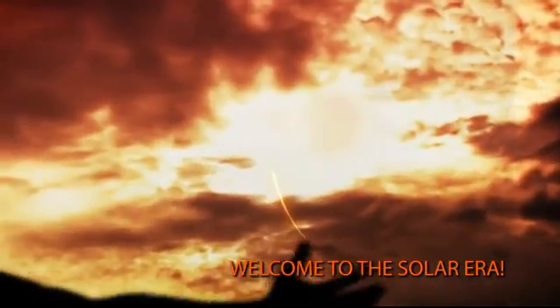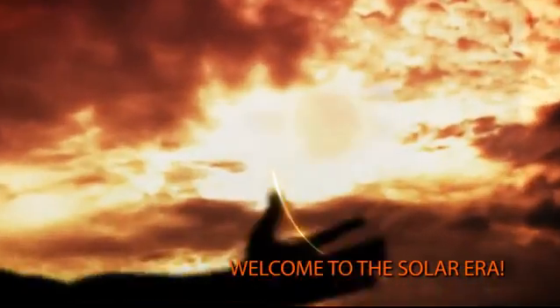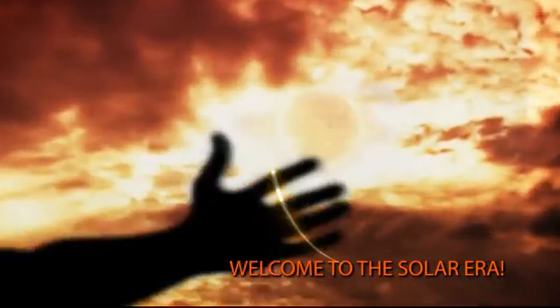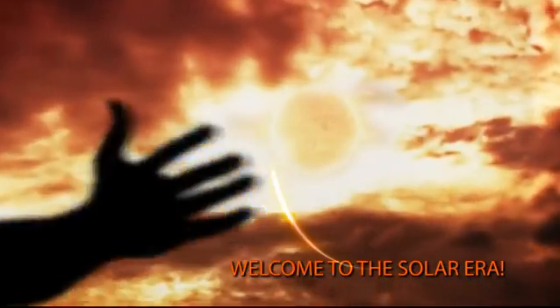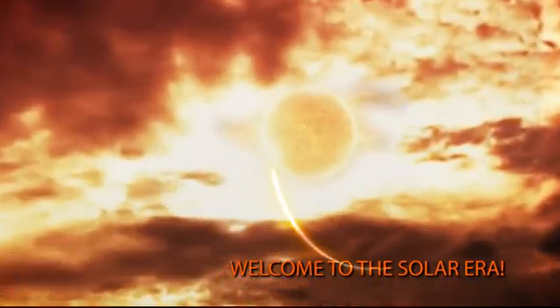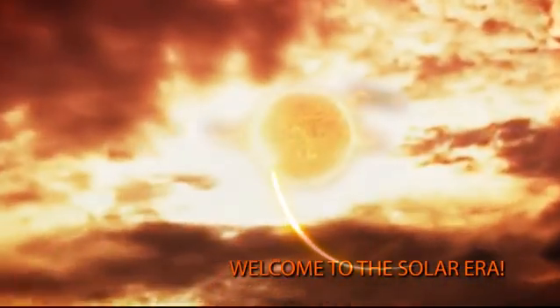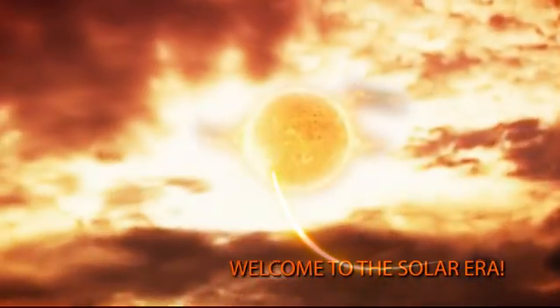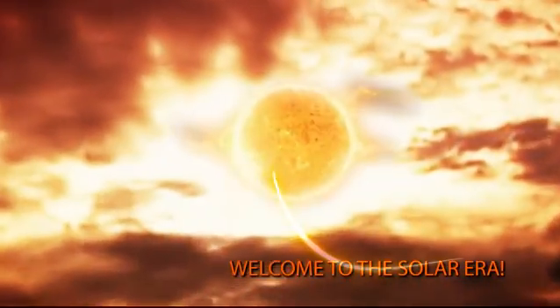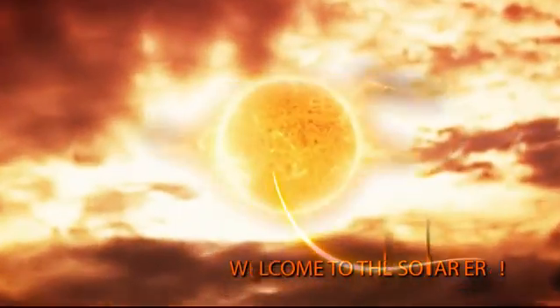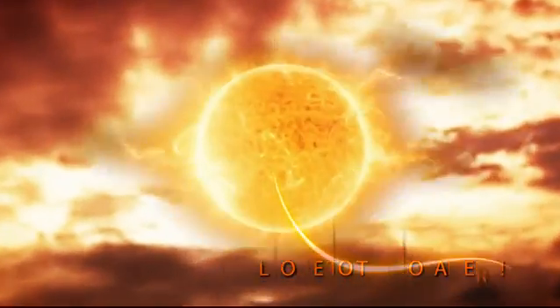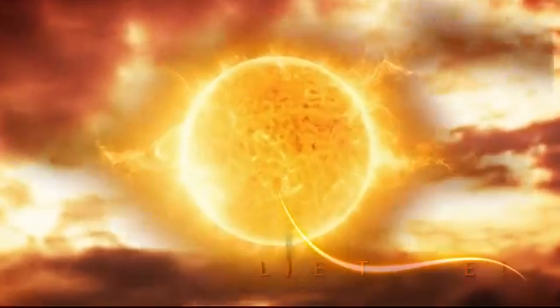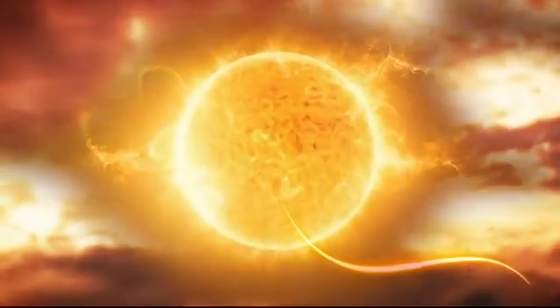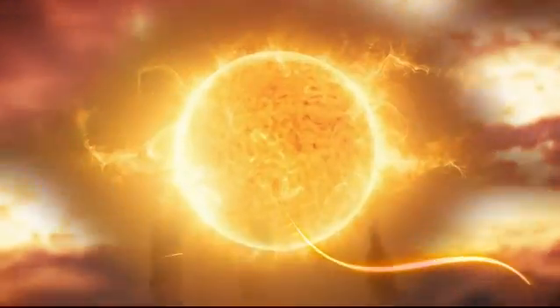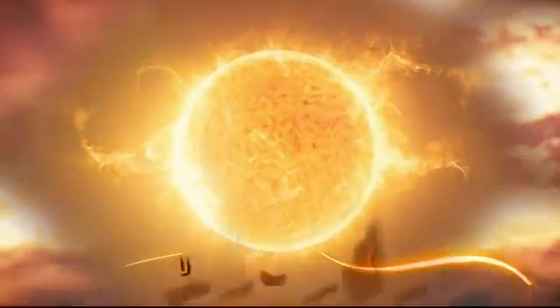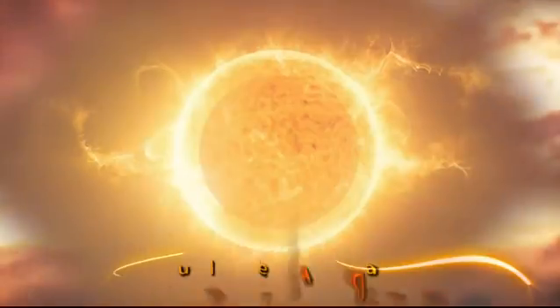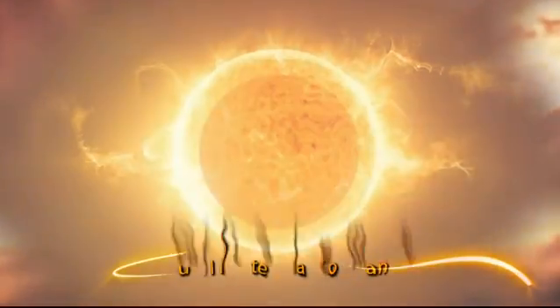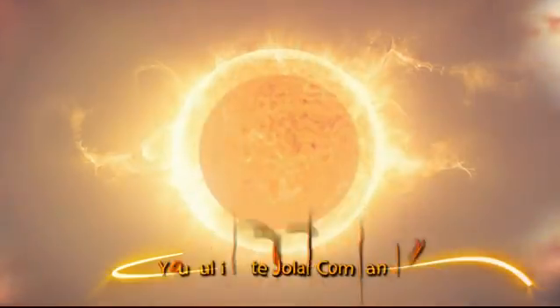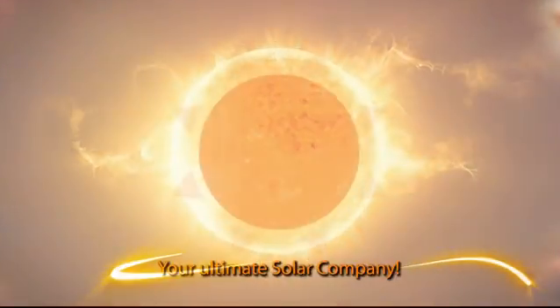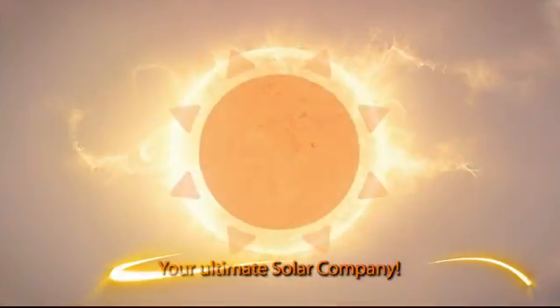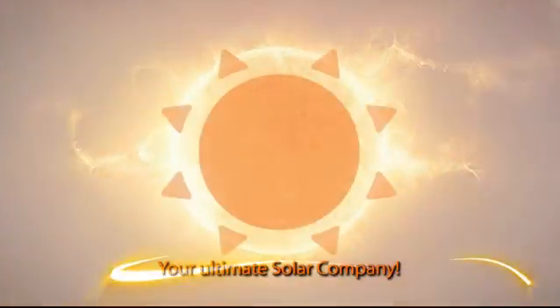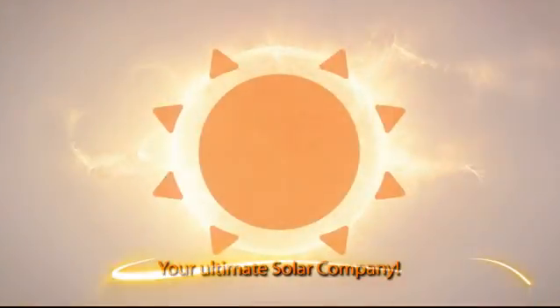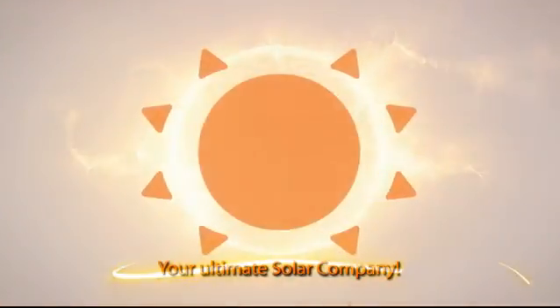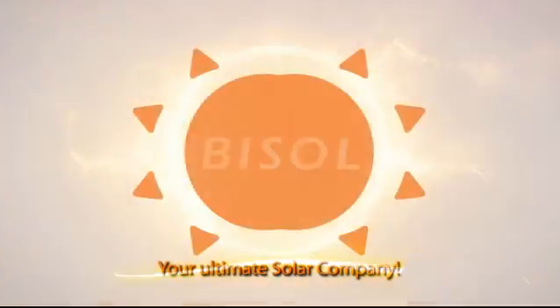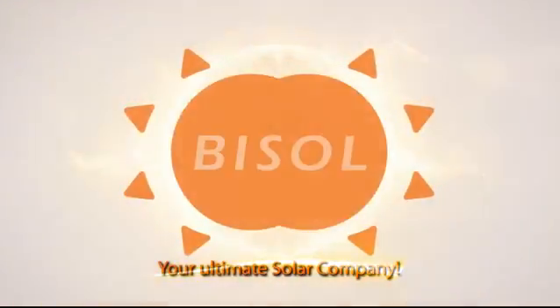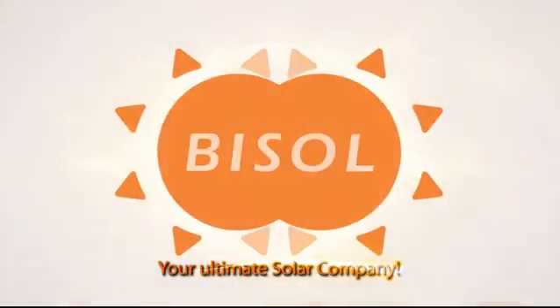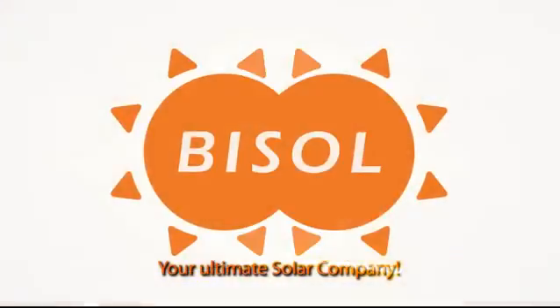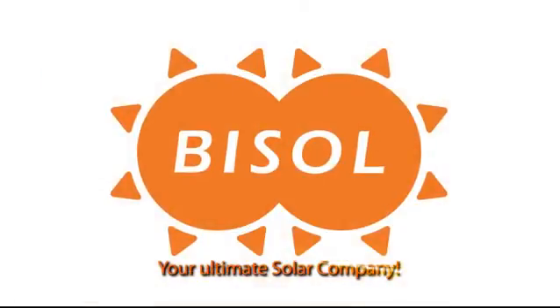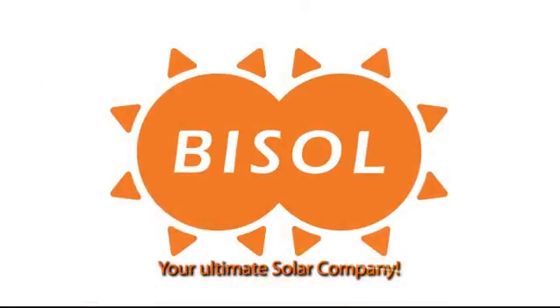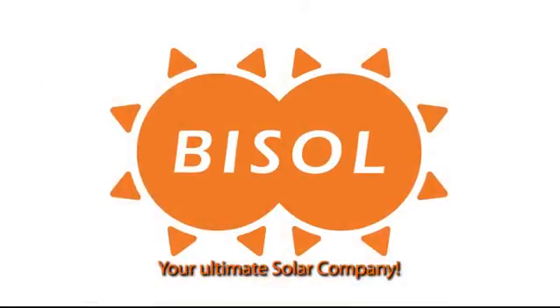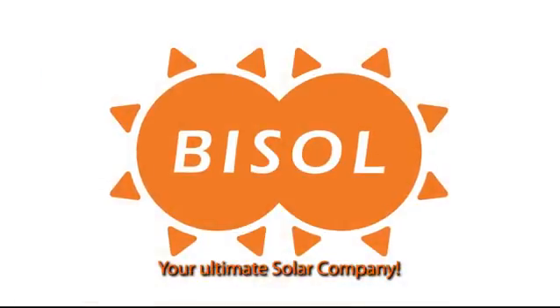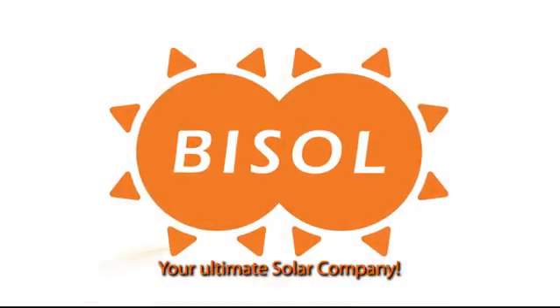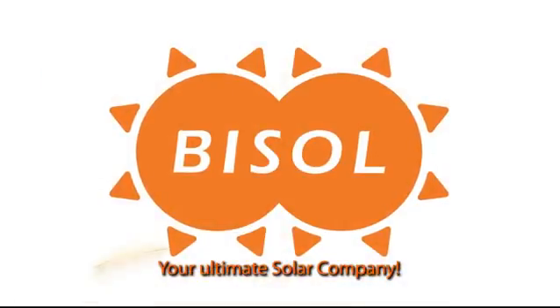Welcome to the solar era with Bisol as your ultimate solar company.